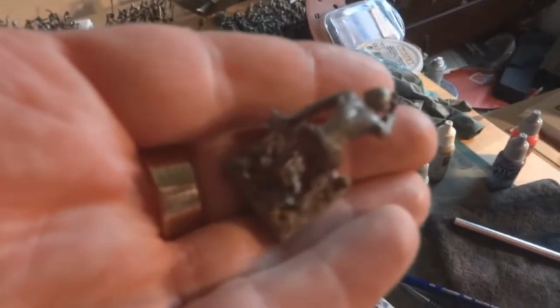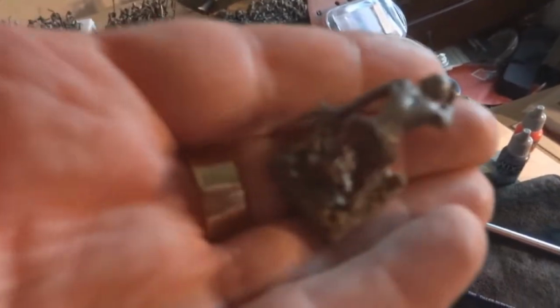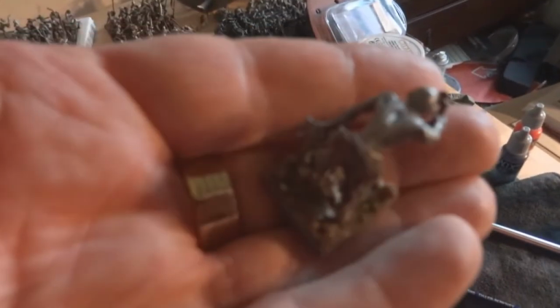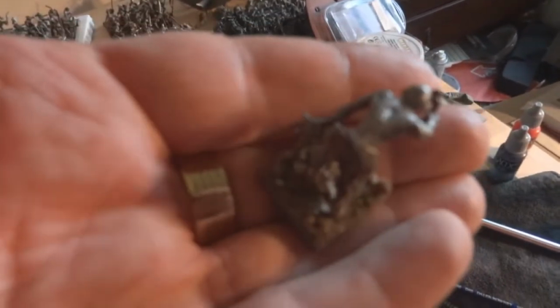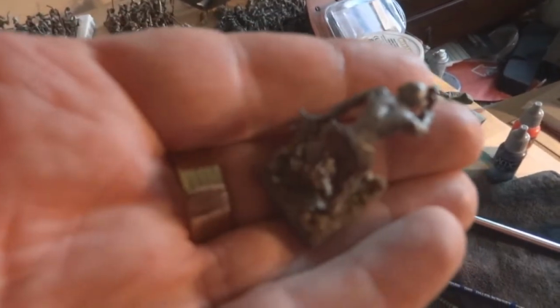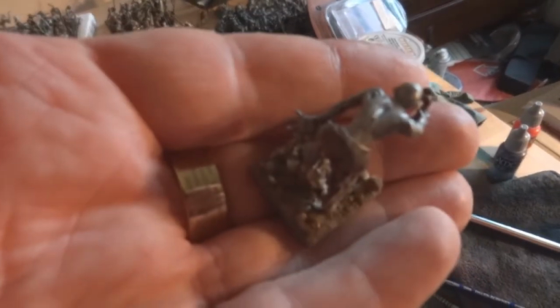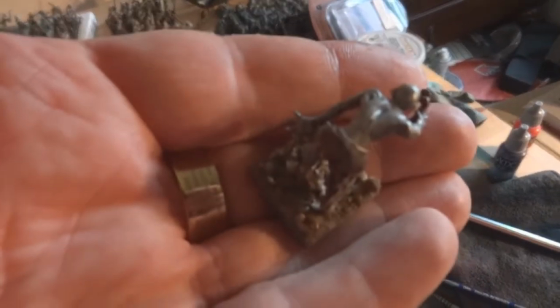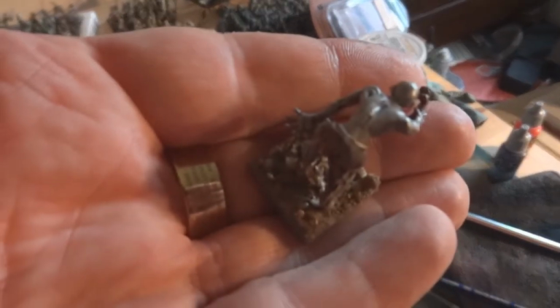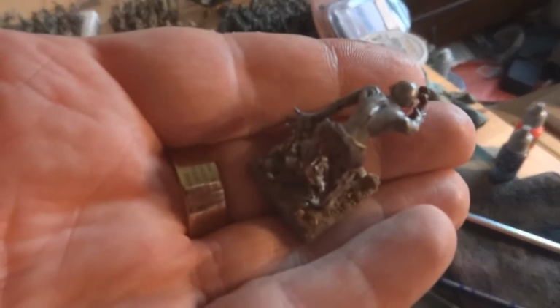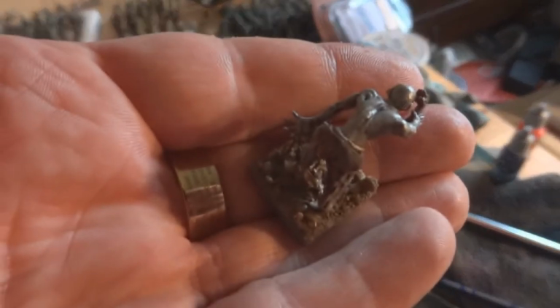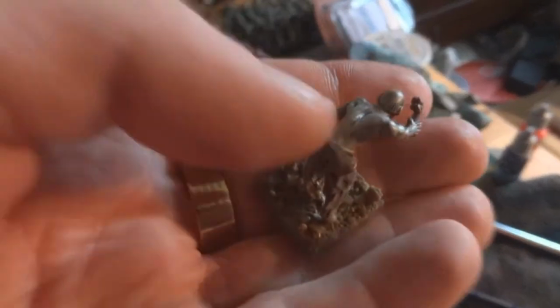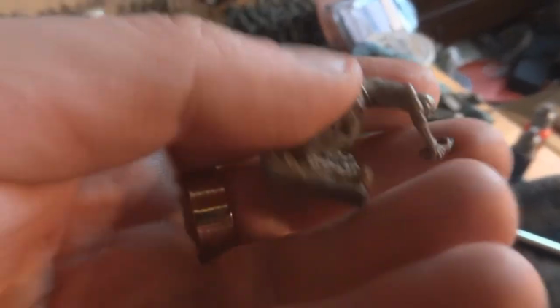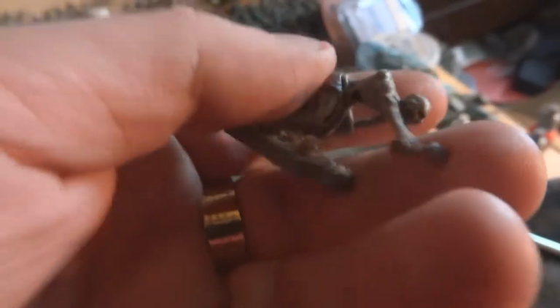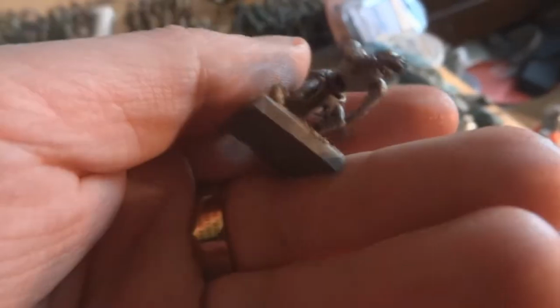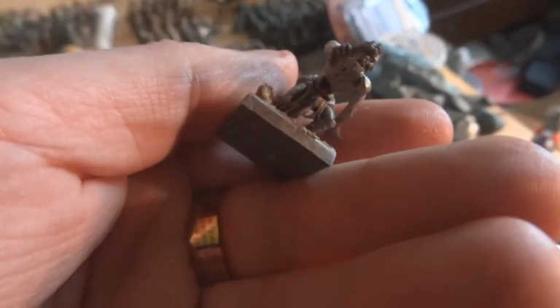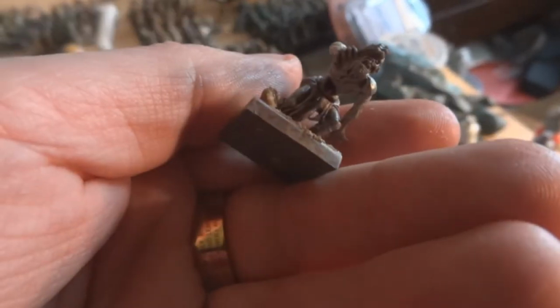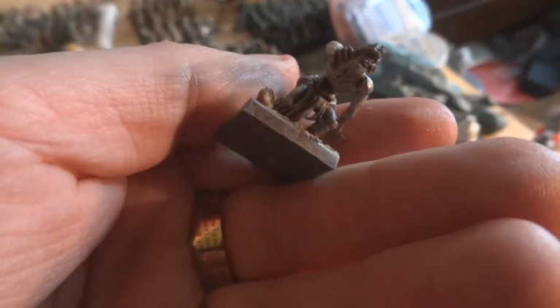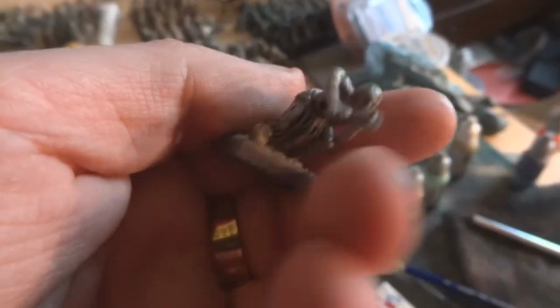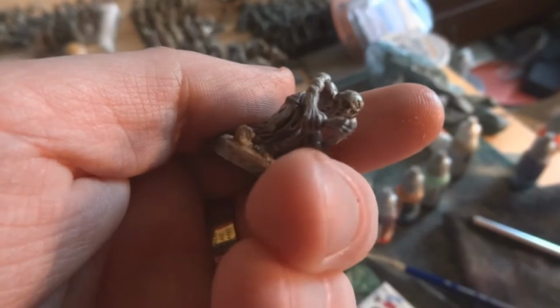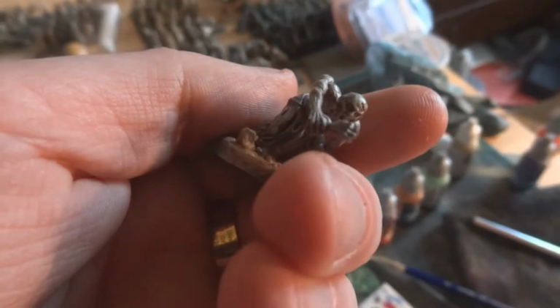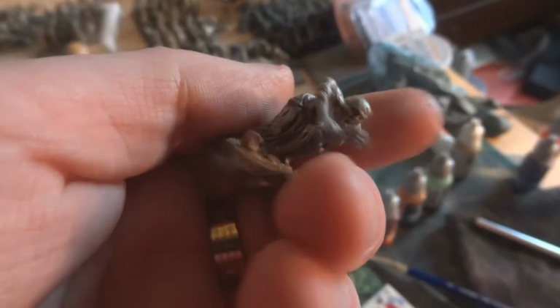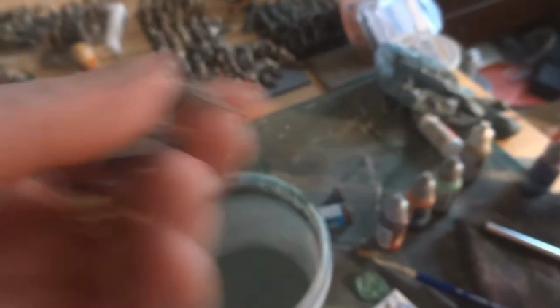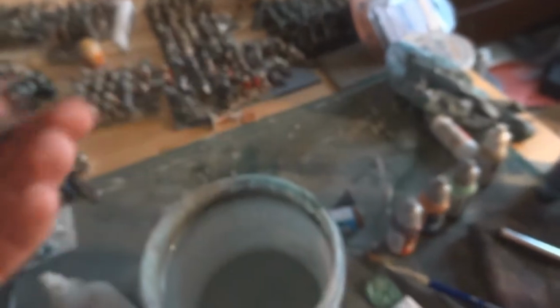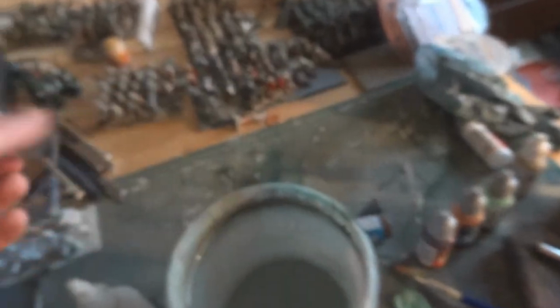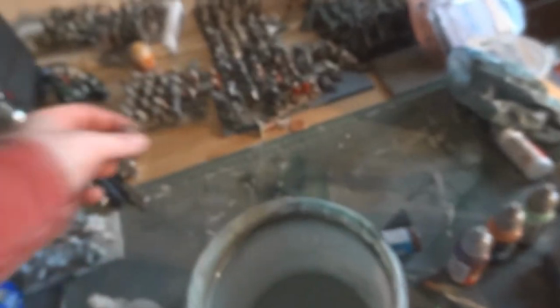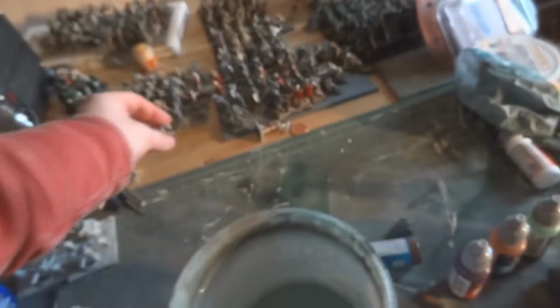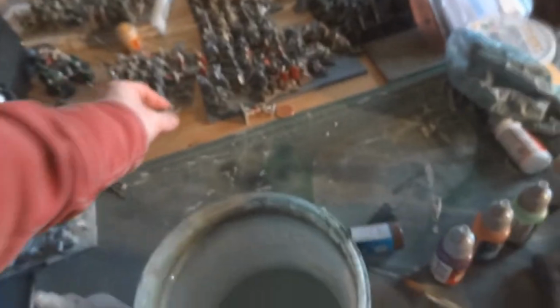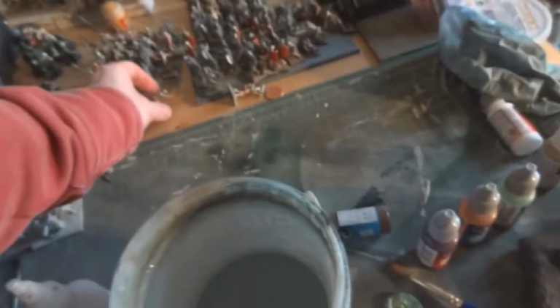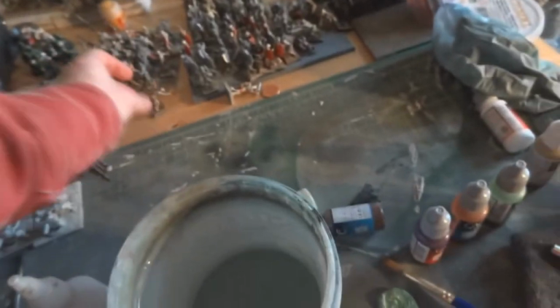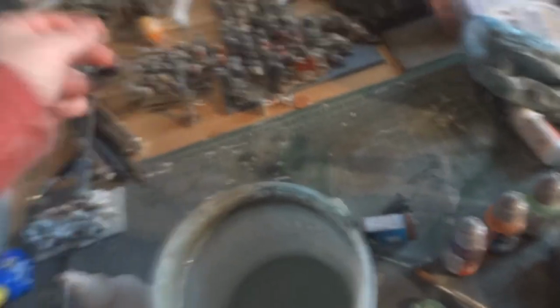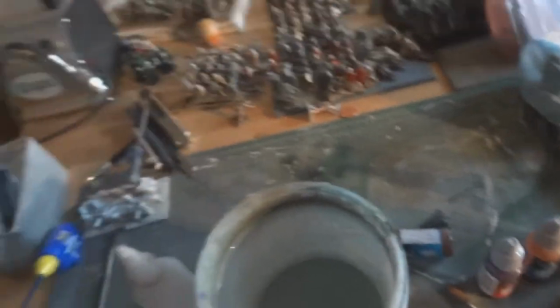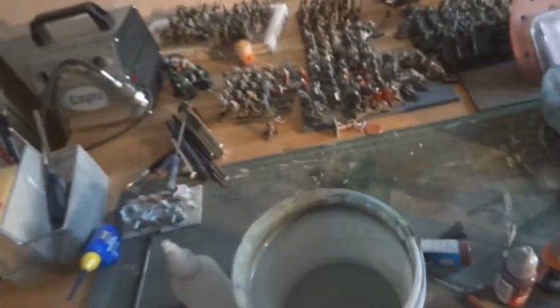I particularly like their Mantic zombies. They look pretty cool - they don't look so comical as the GW ones.